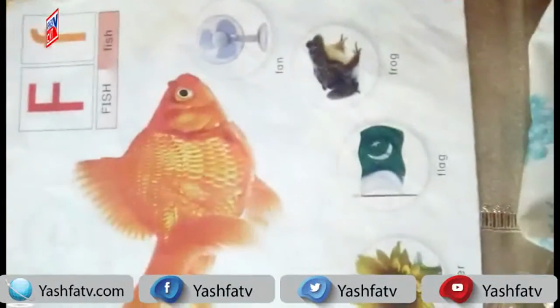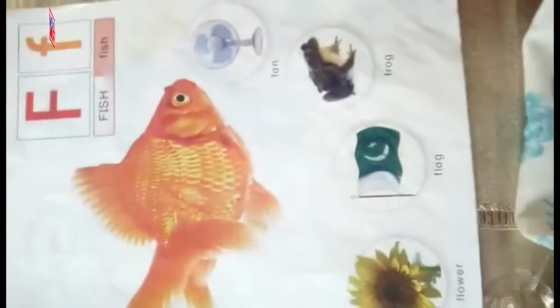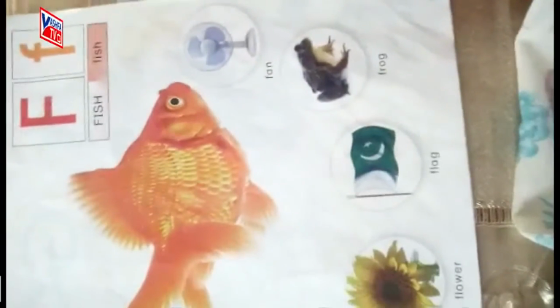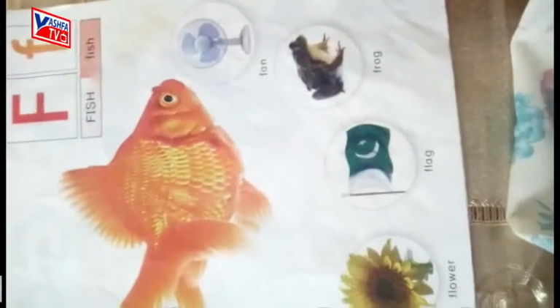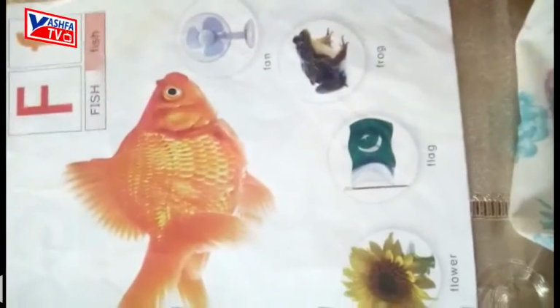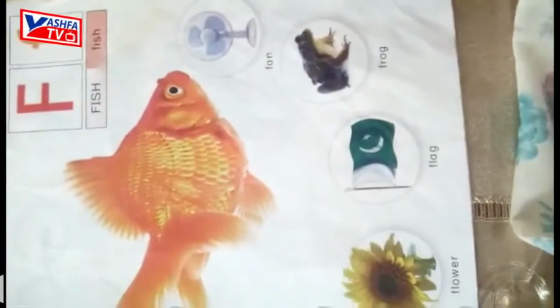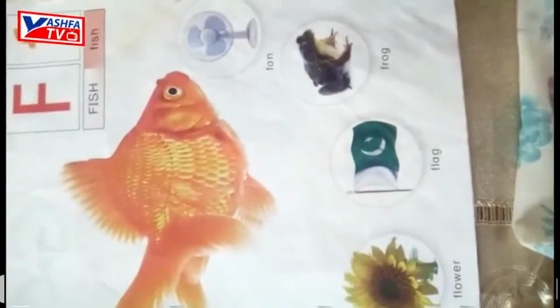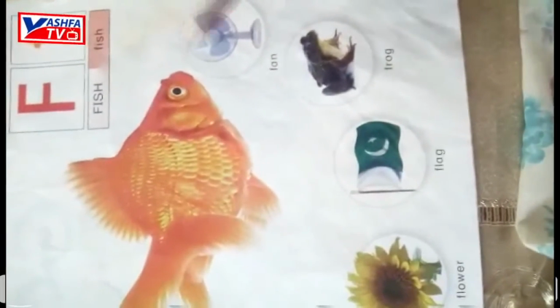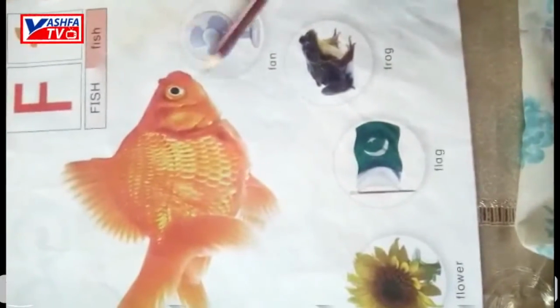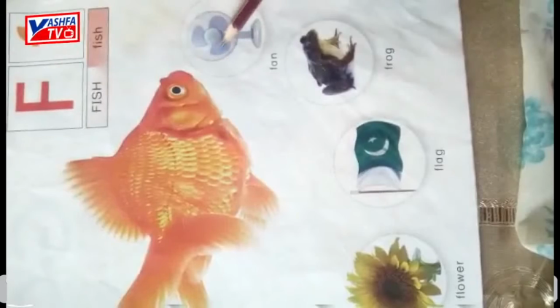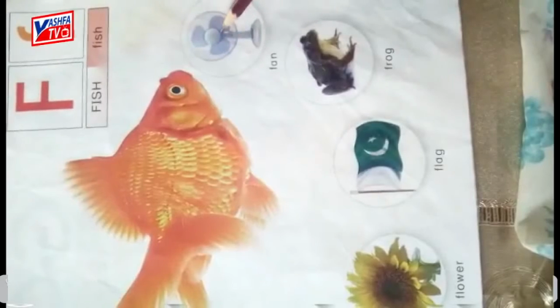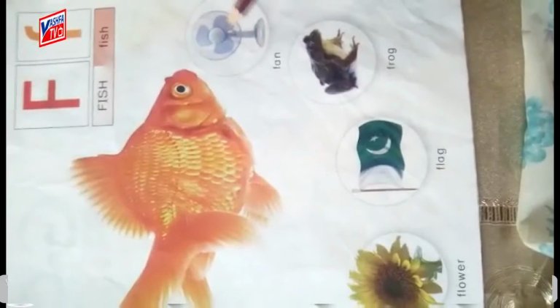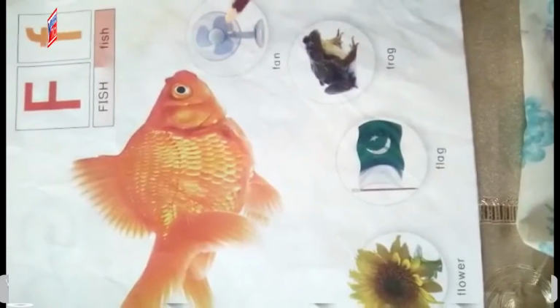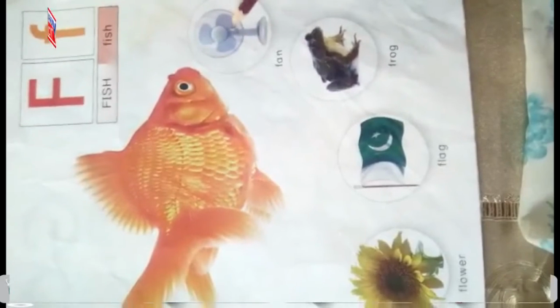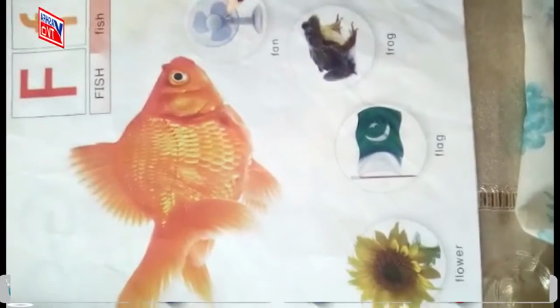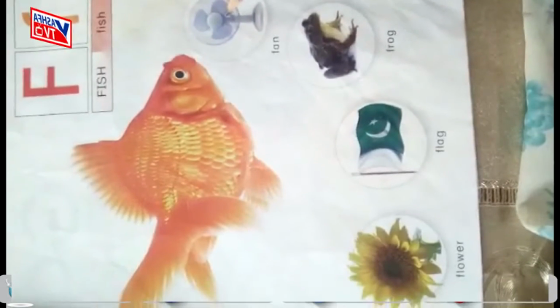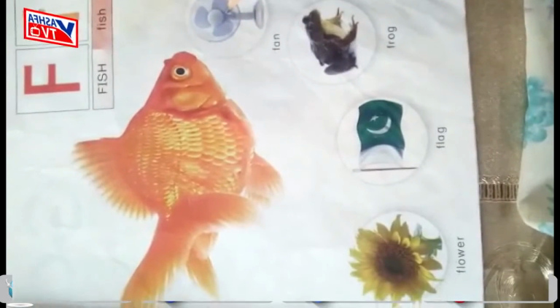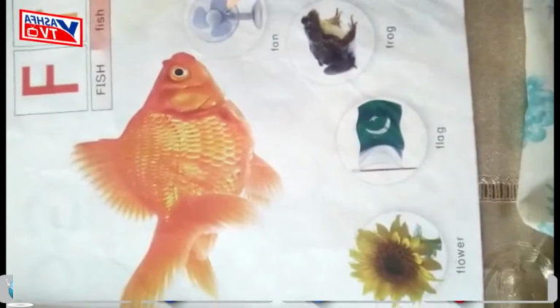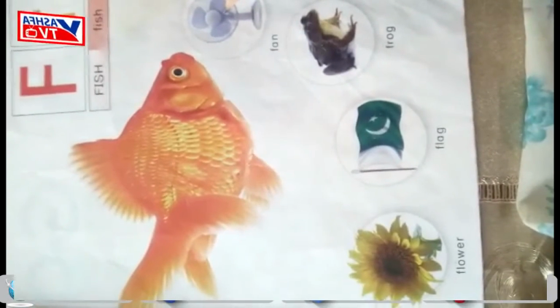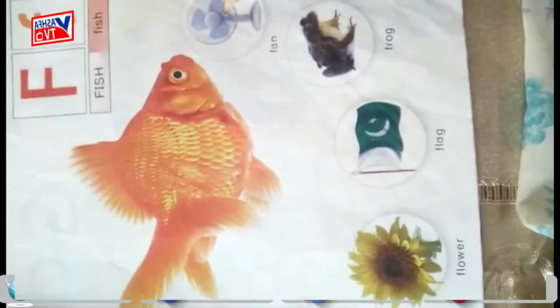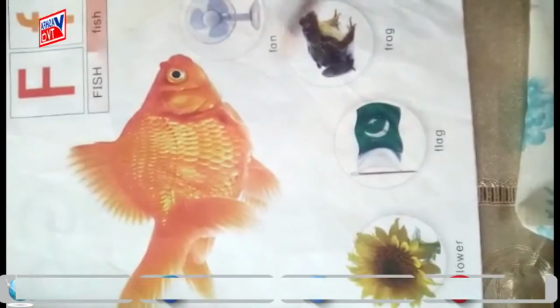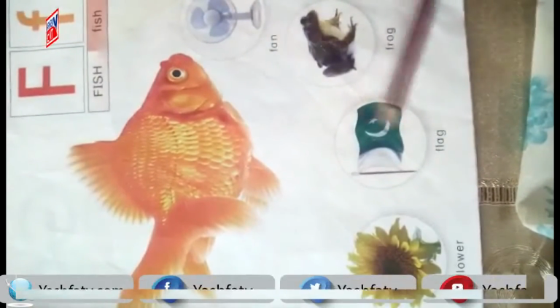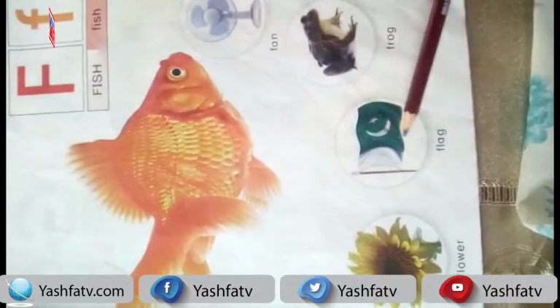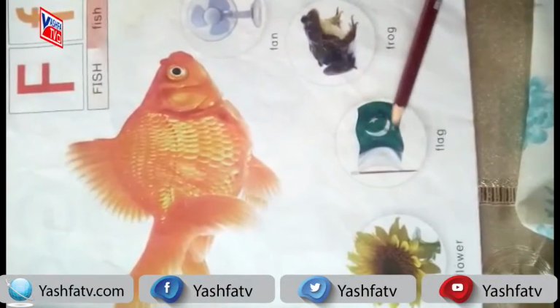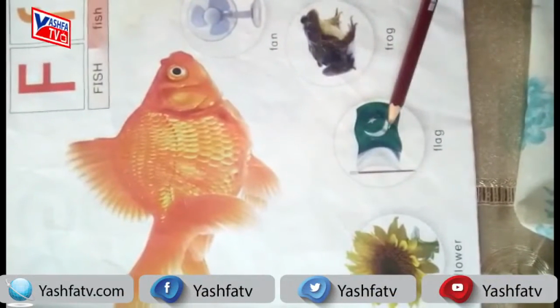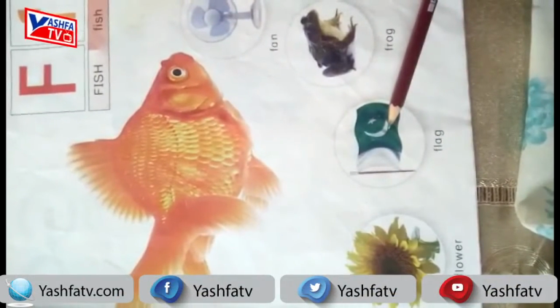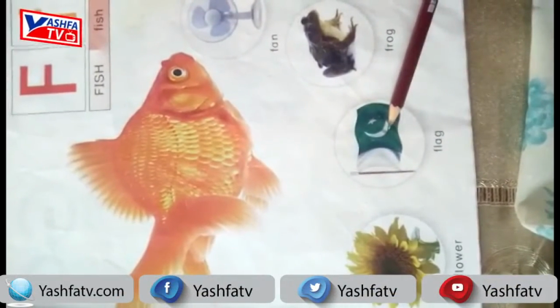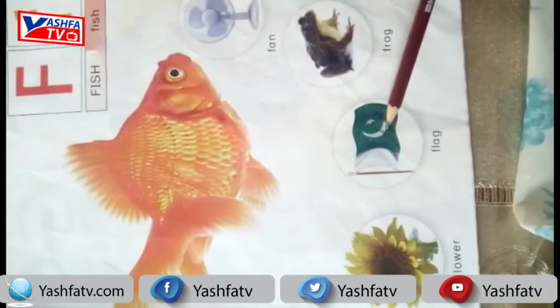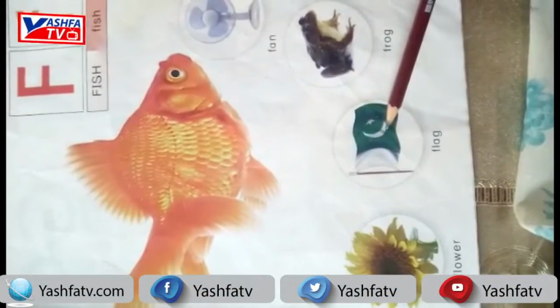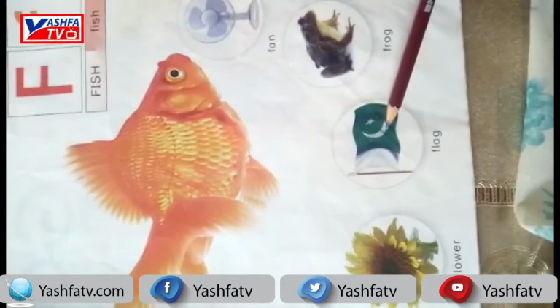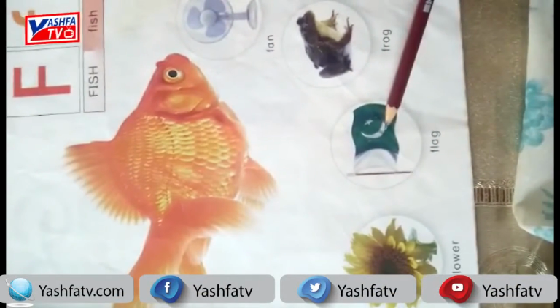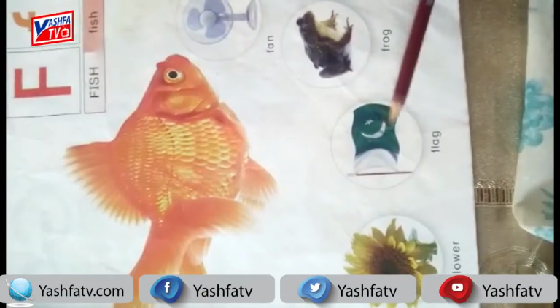Students, this lecture activity you have to see on and off, so you will see it on and off. Students, our flag has many colors.